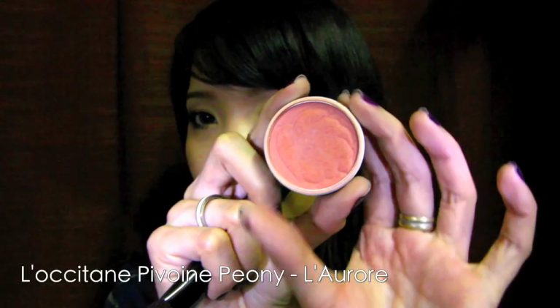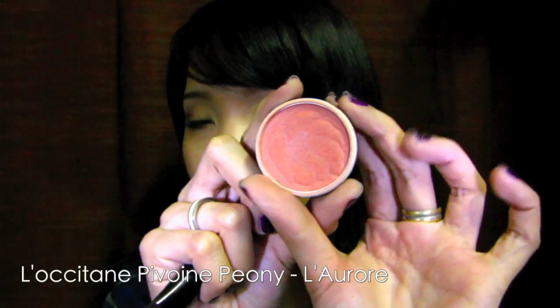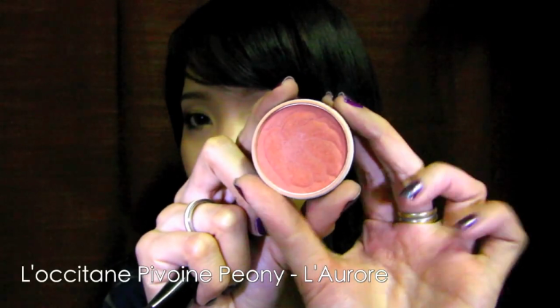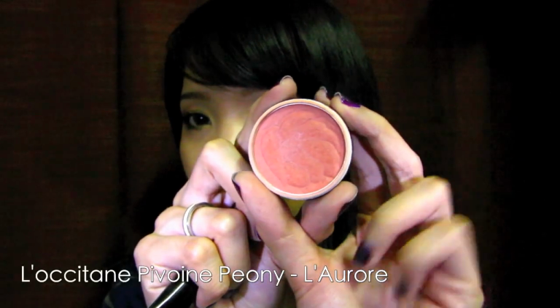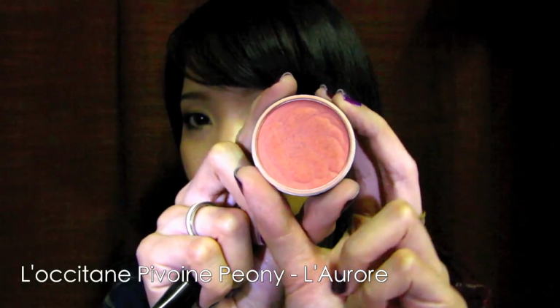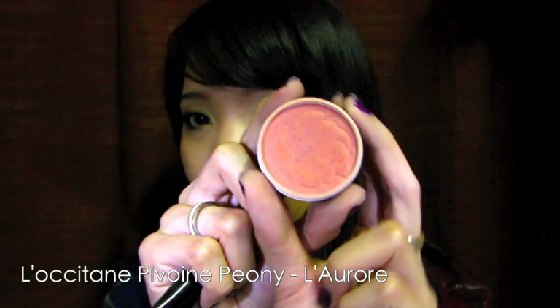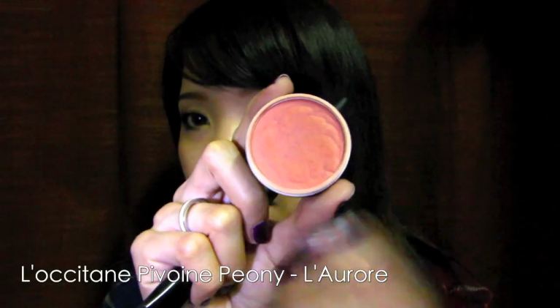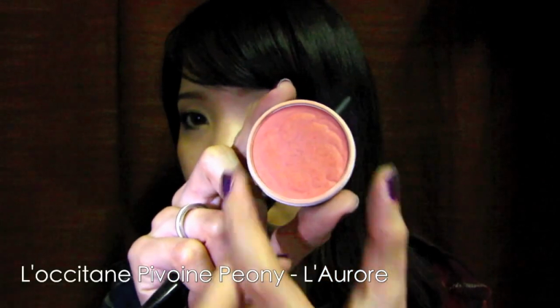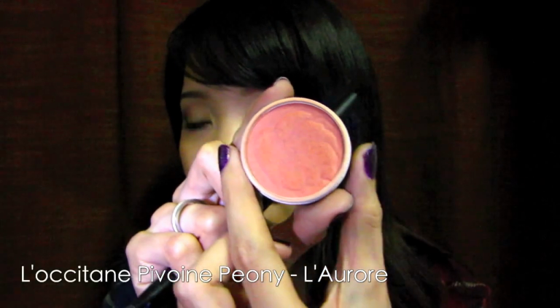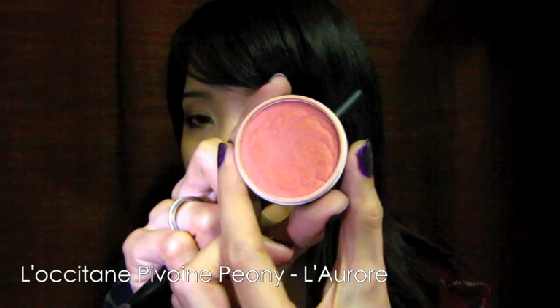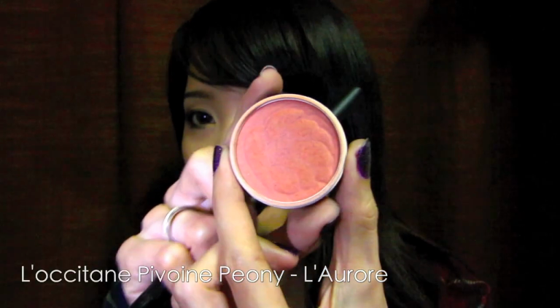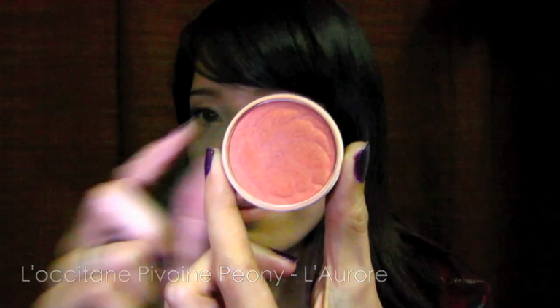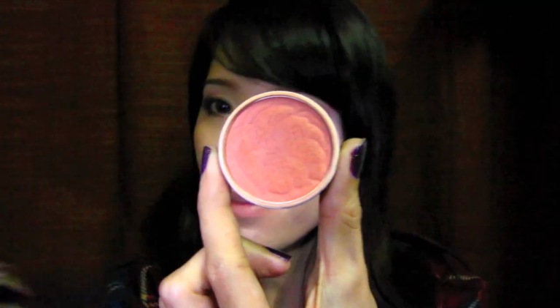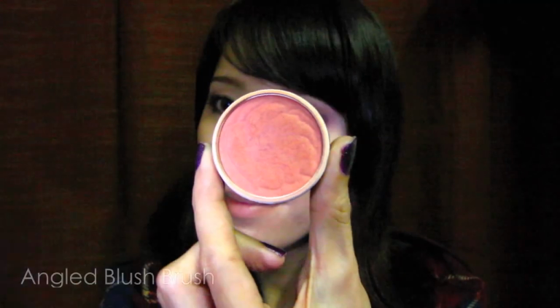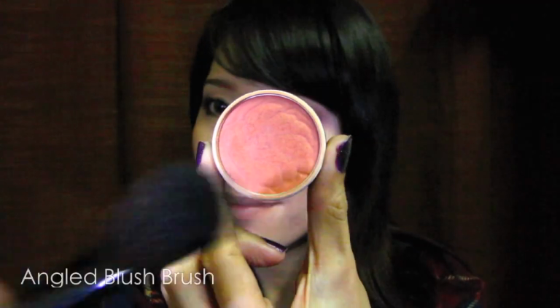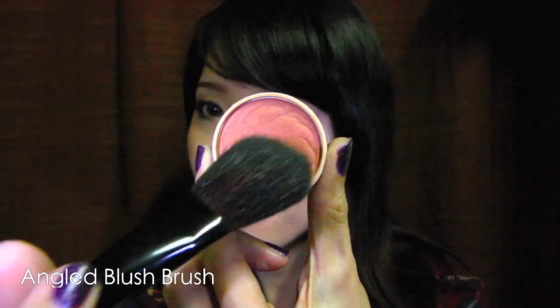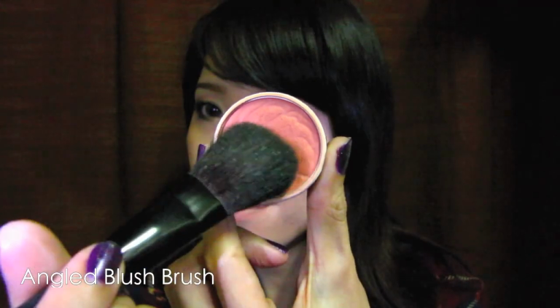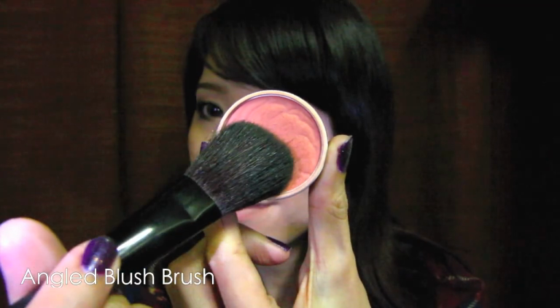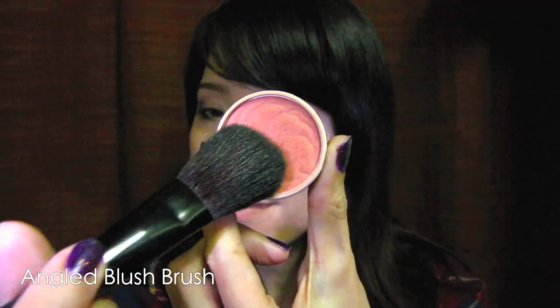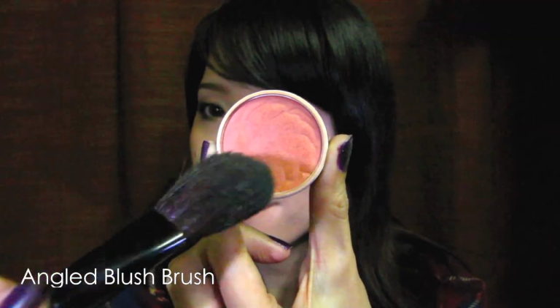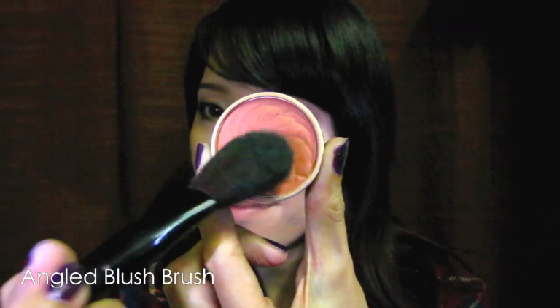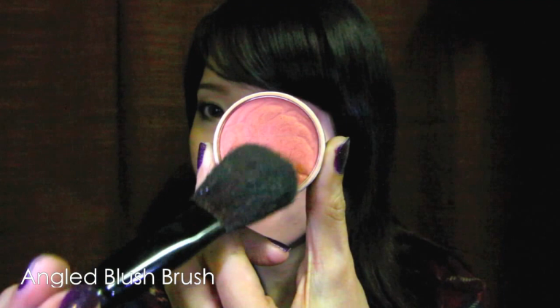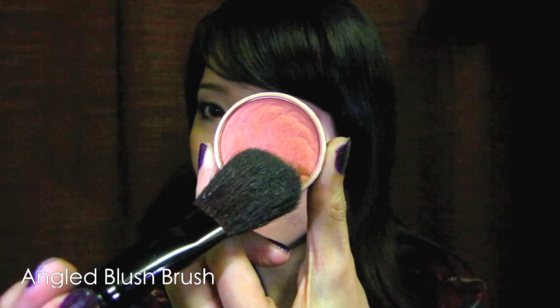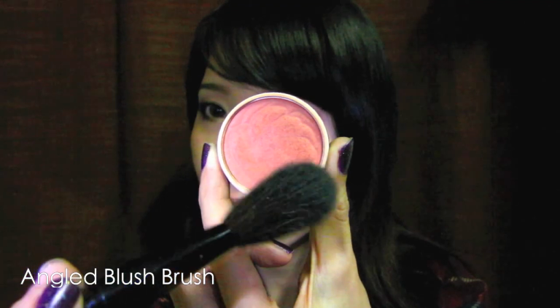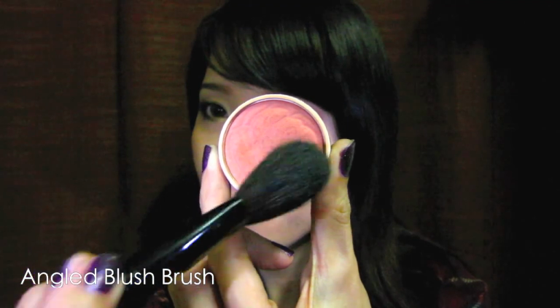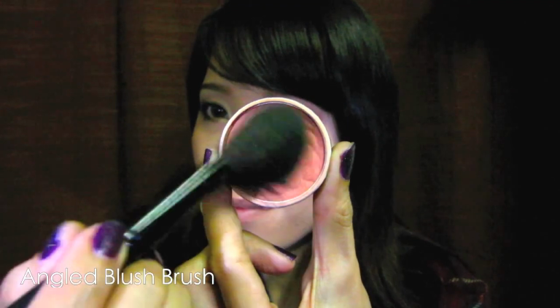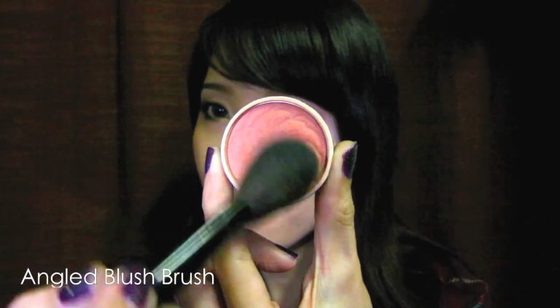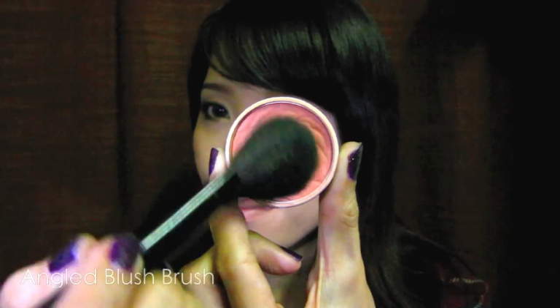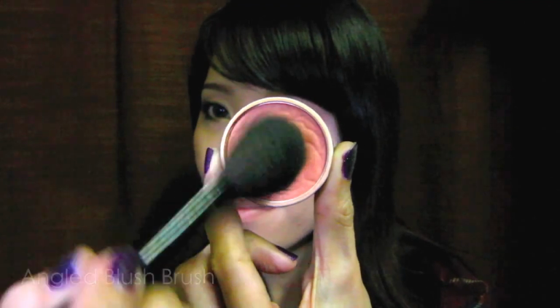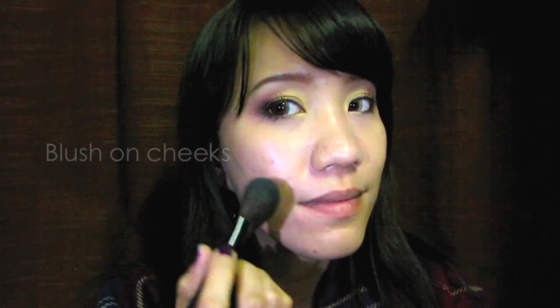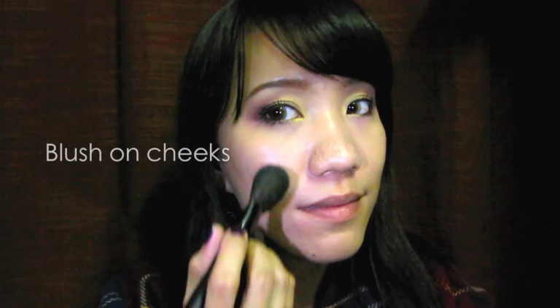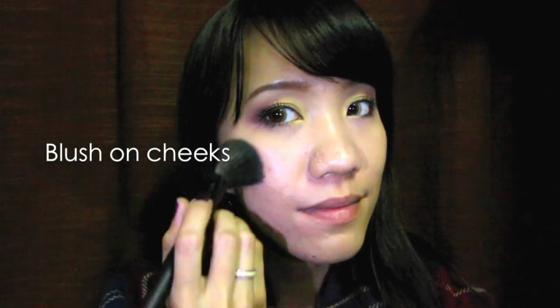Blush with a brownish peach blusher. You want to keep up with warmer shades to complement the eye makeup.